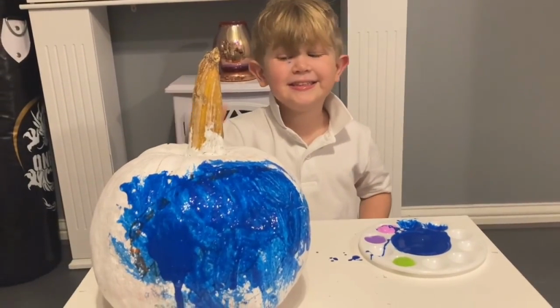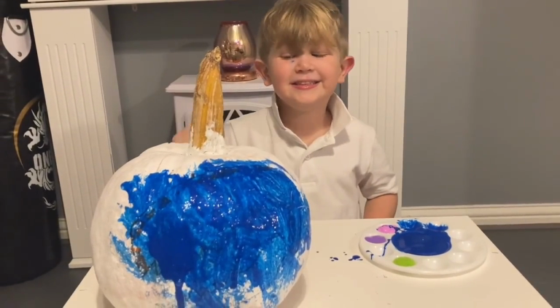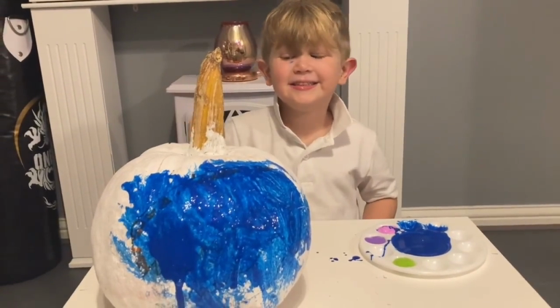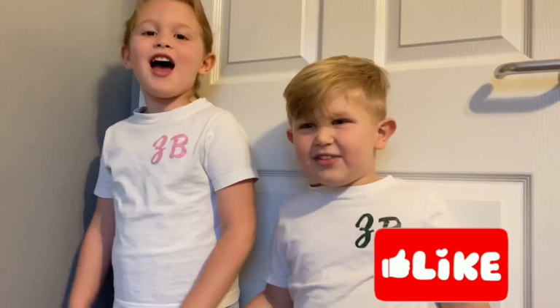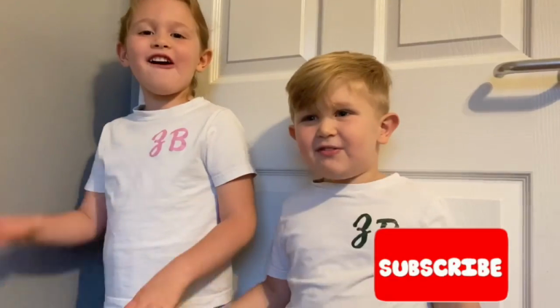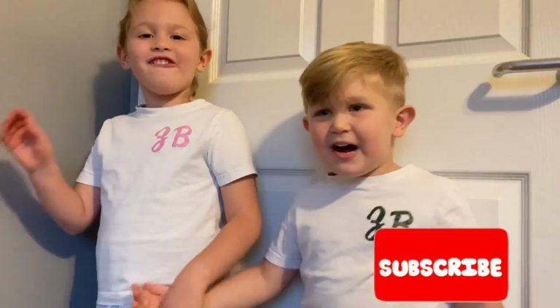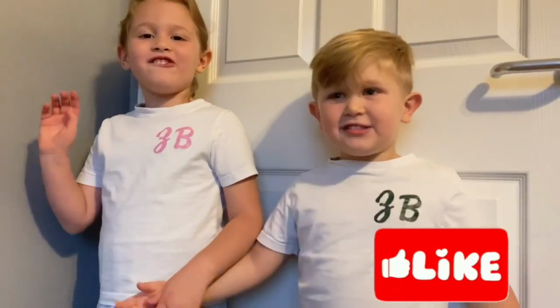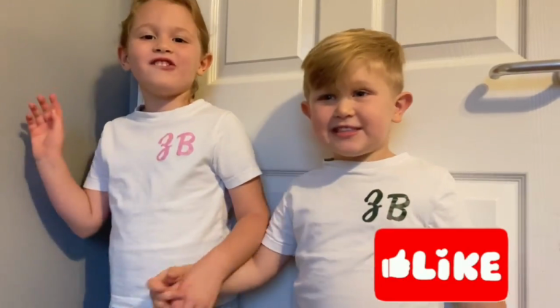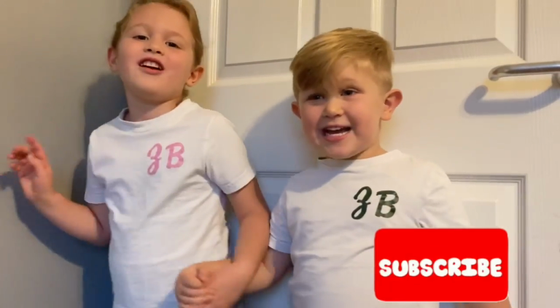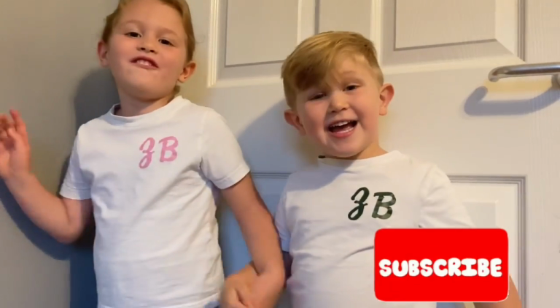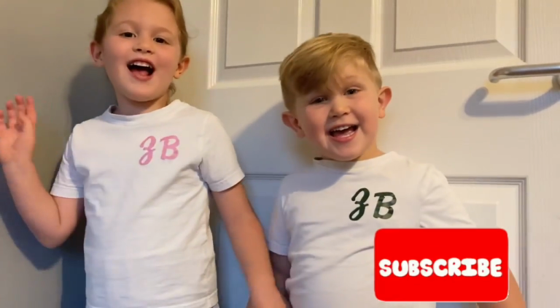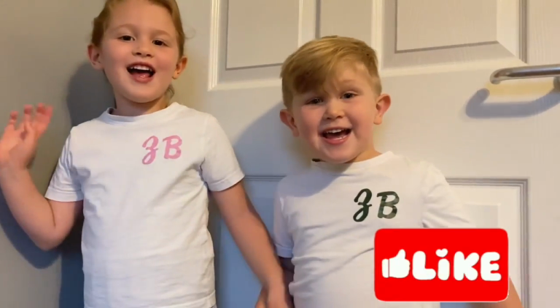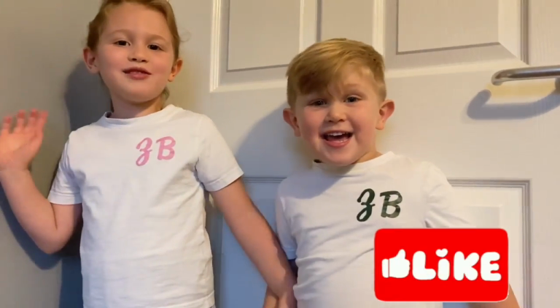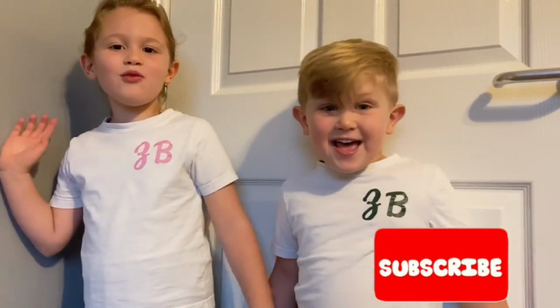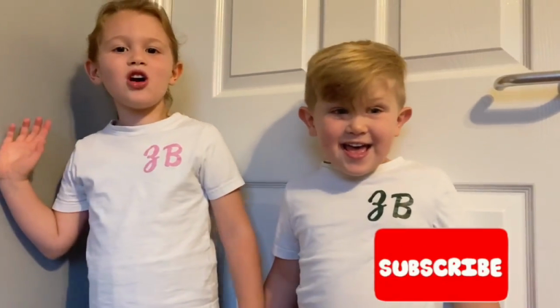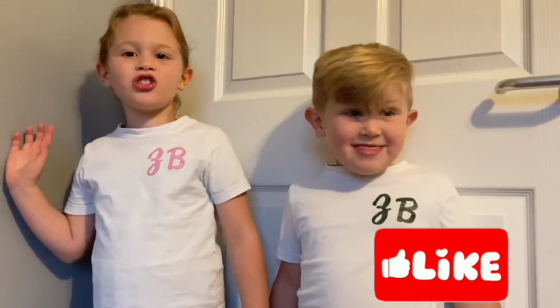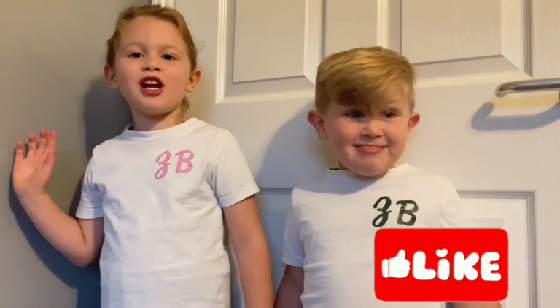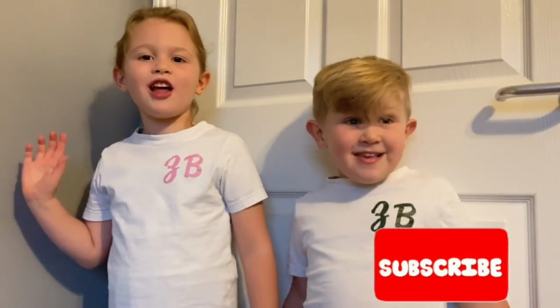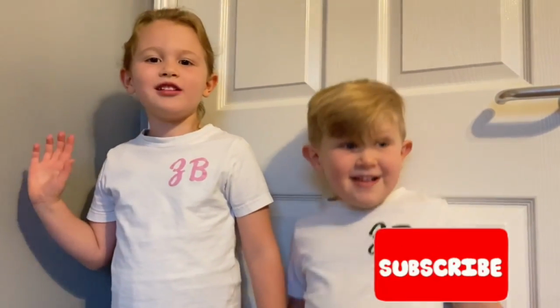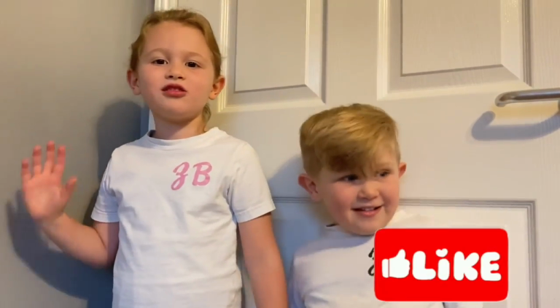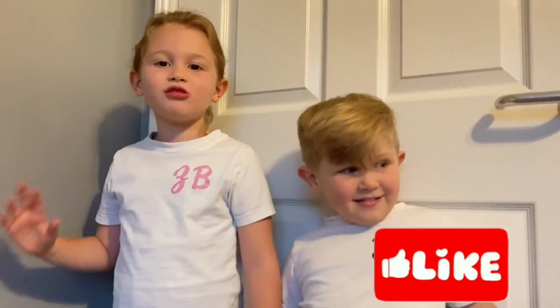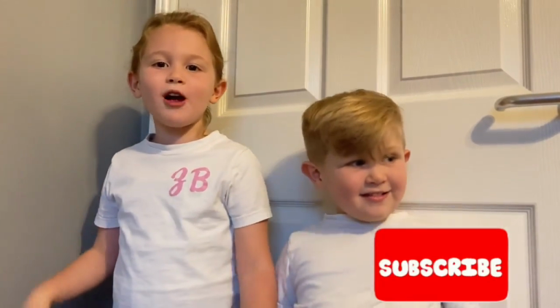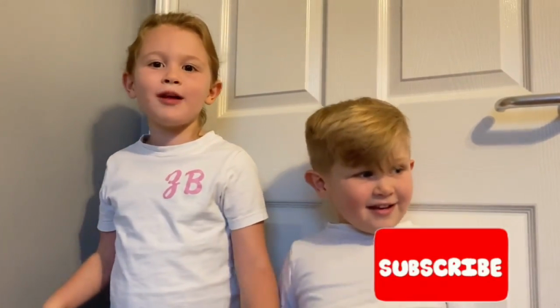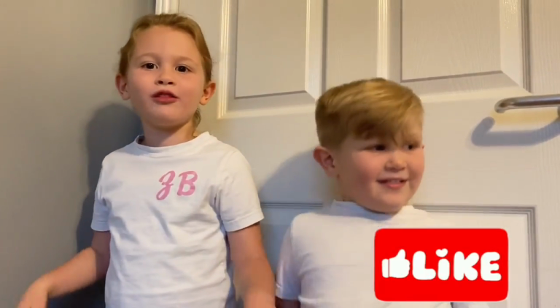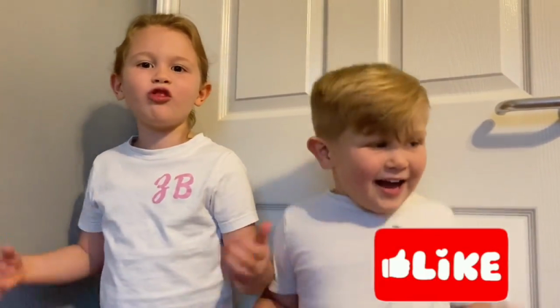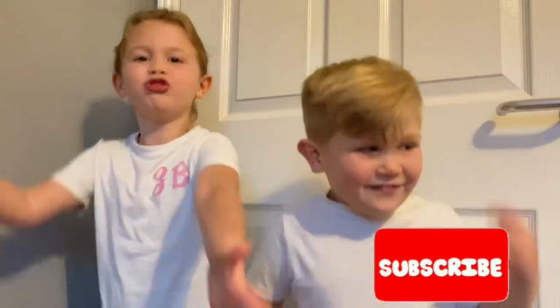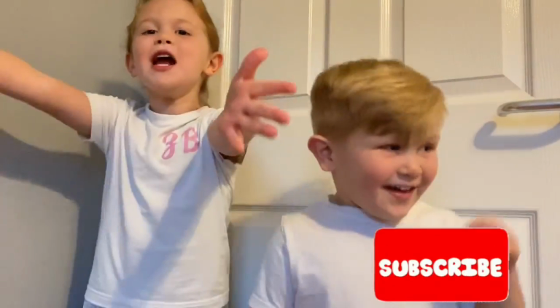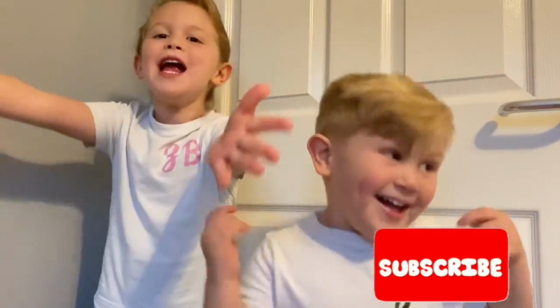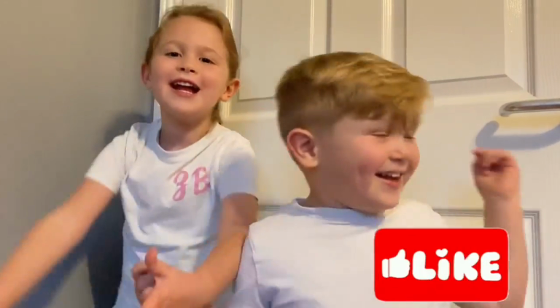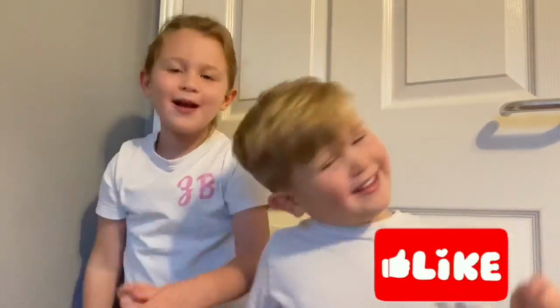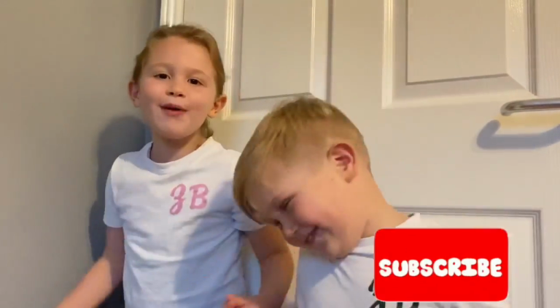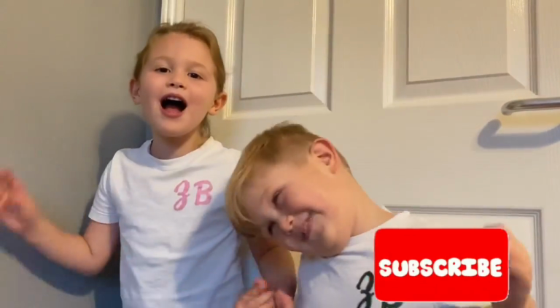Thanks for watching! Like and subscribe. And play. Bye!